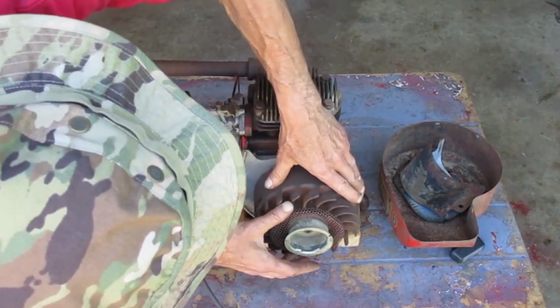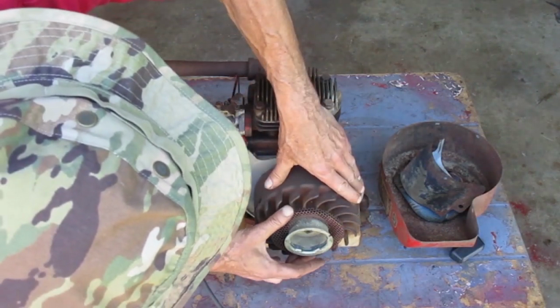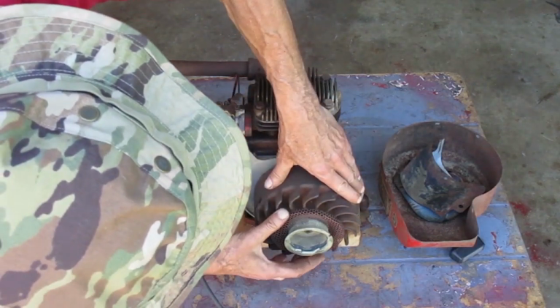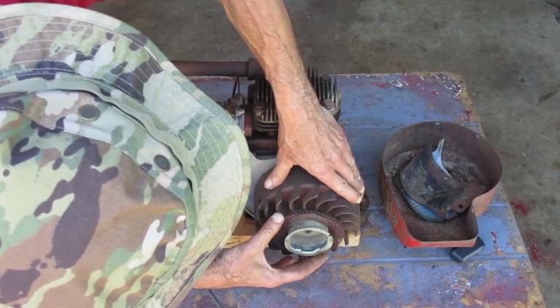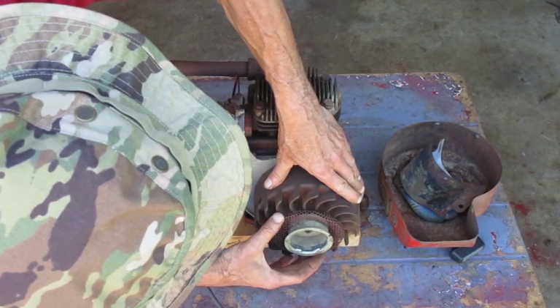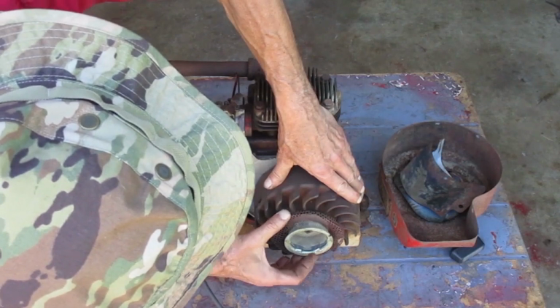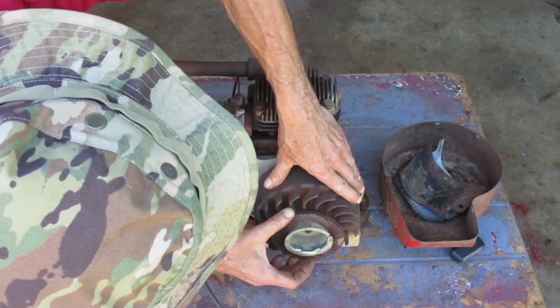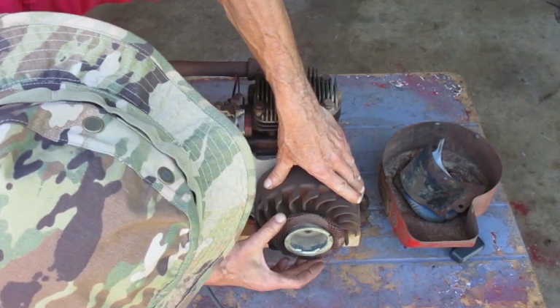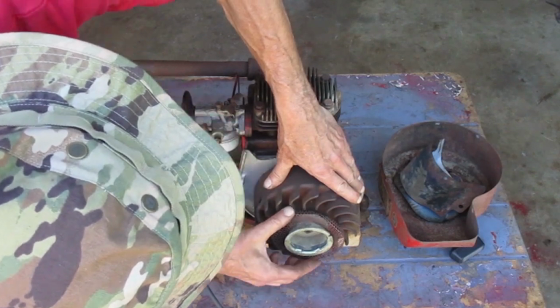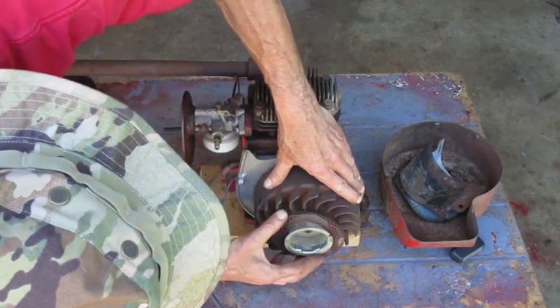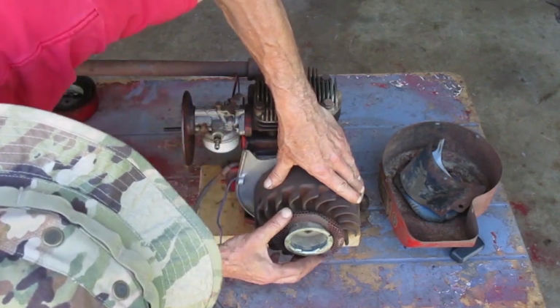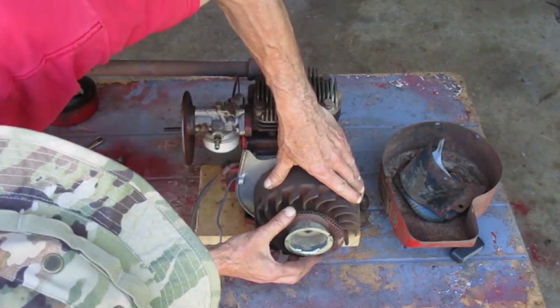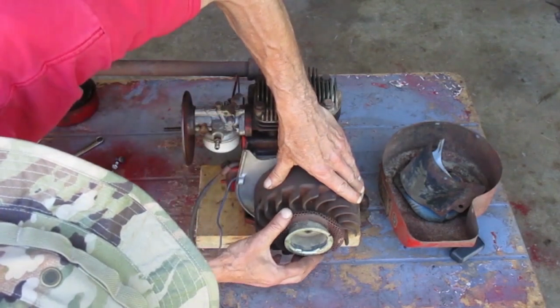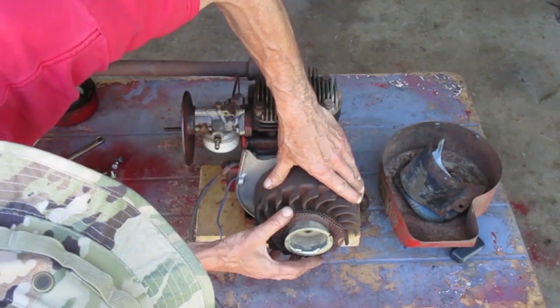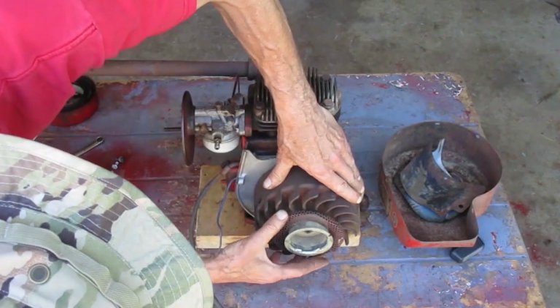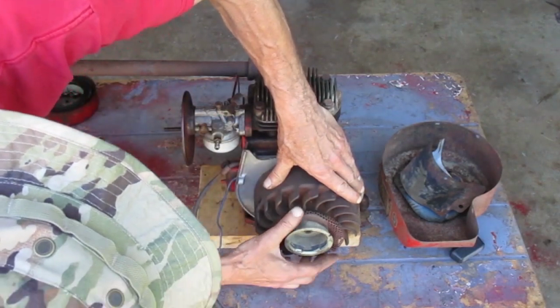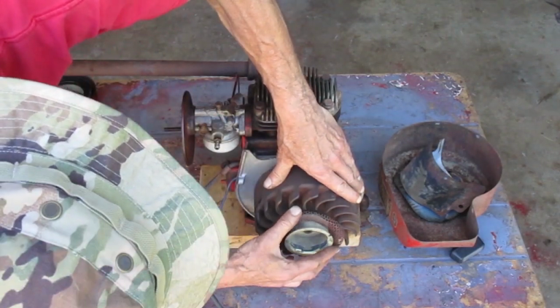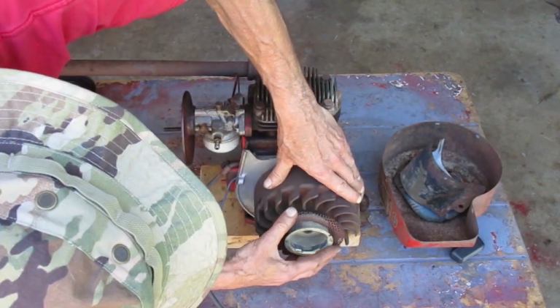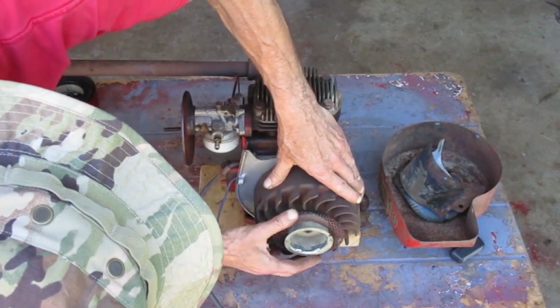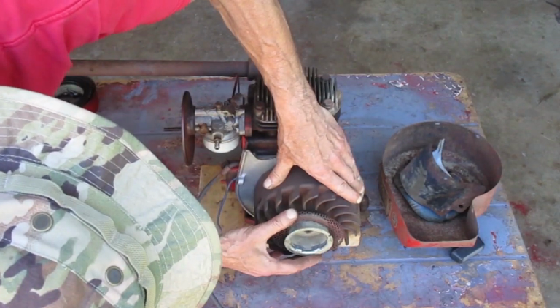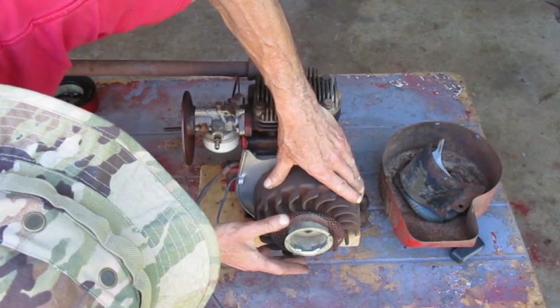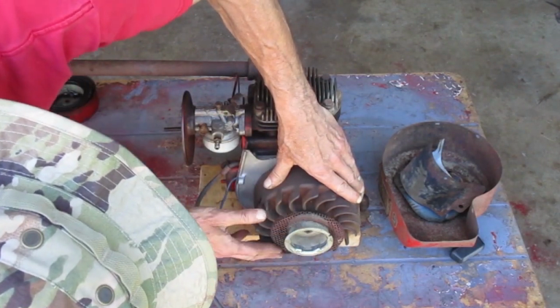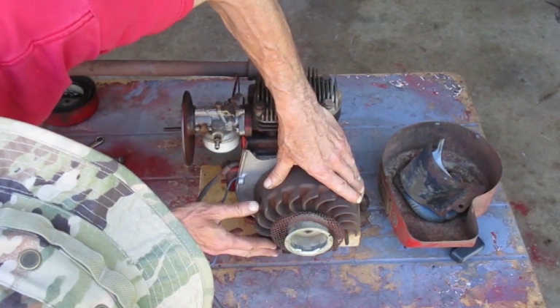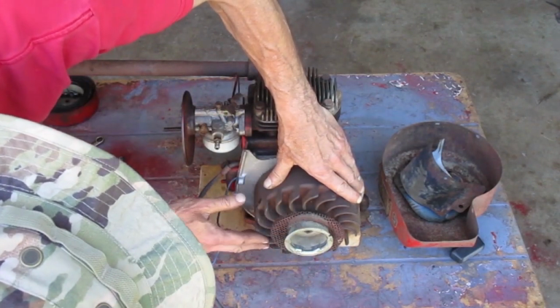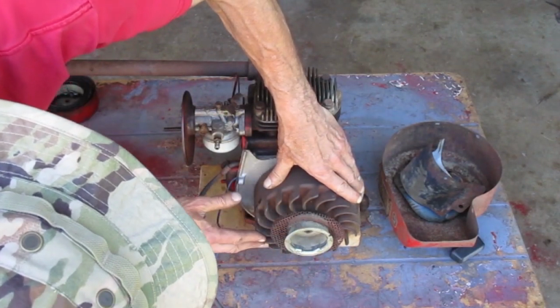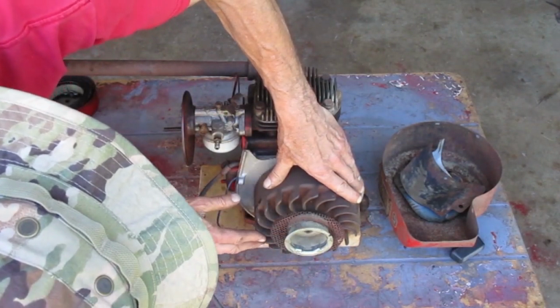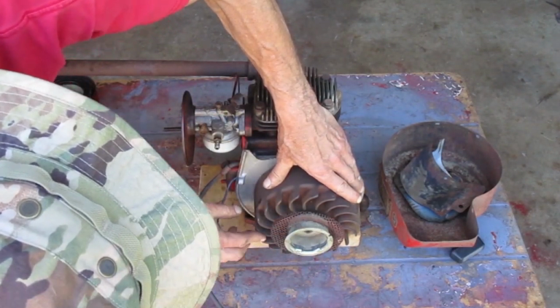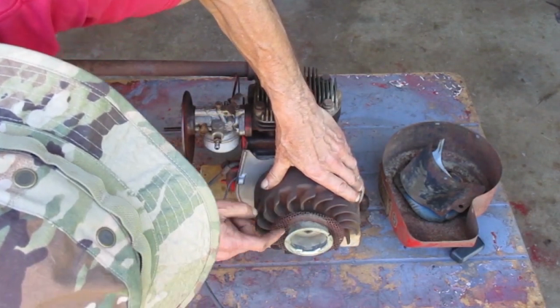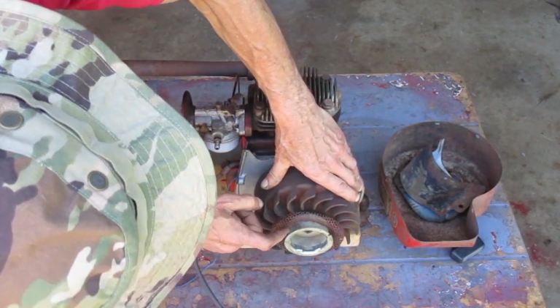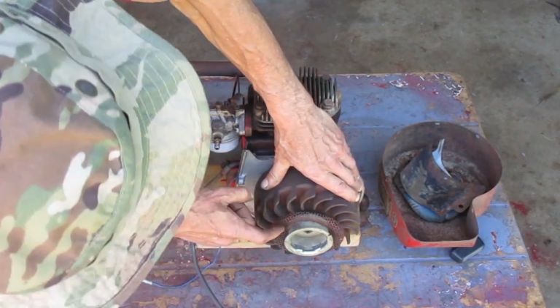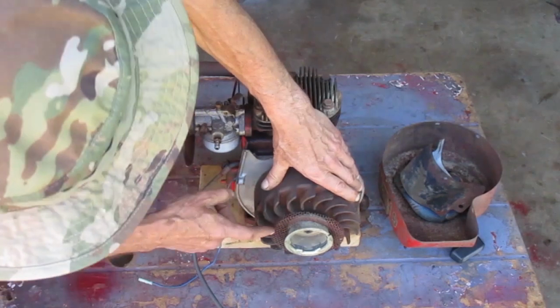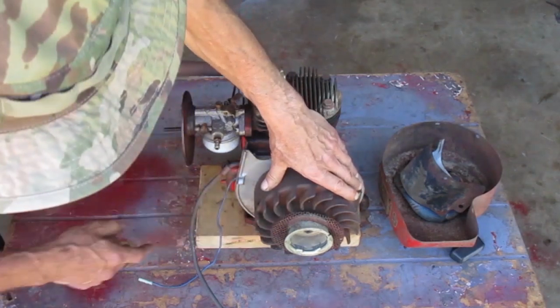This screen is all bent up. I'm going to have to take the starter cup off to fix that.